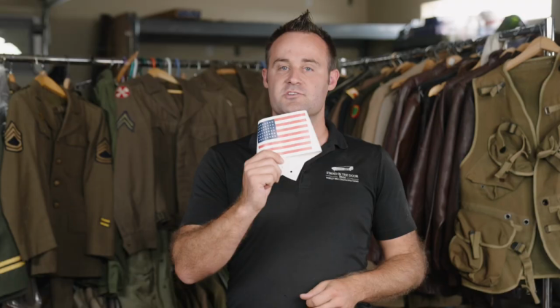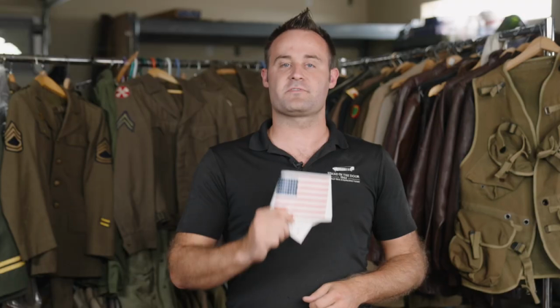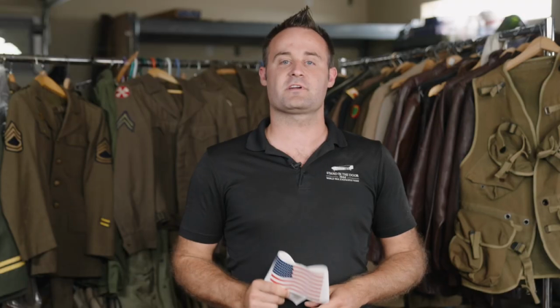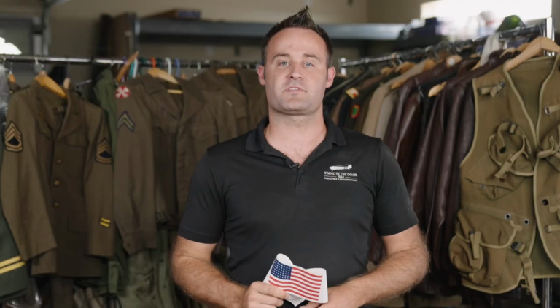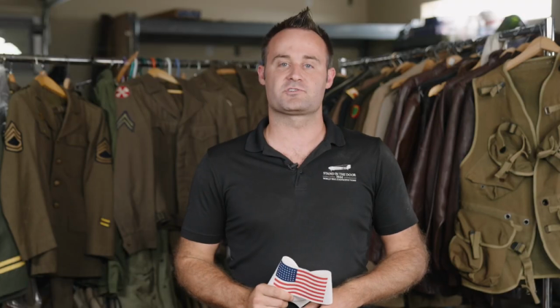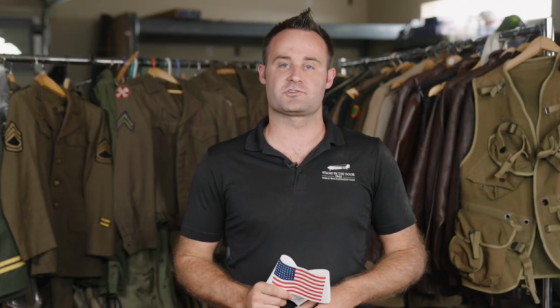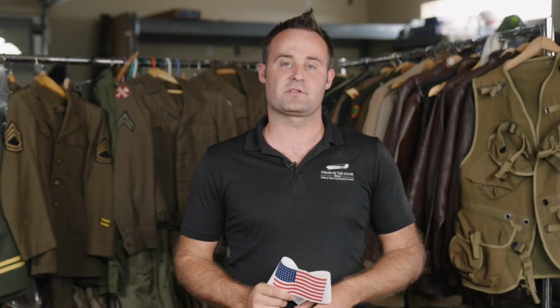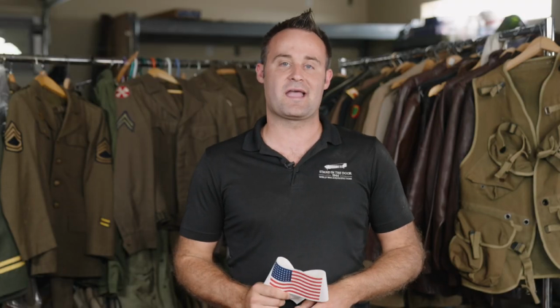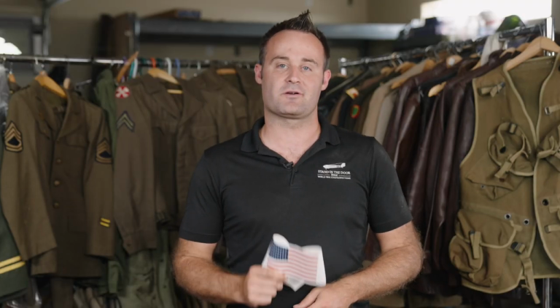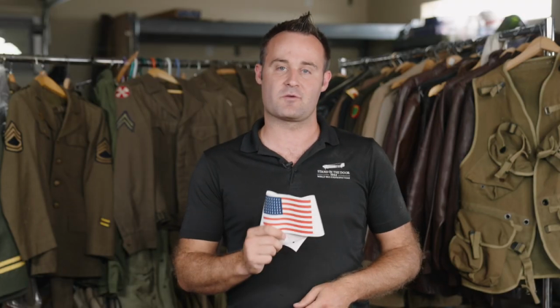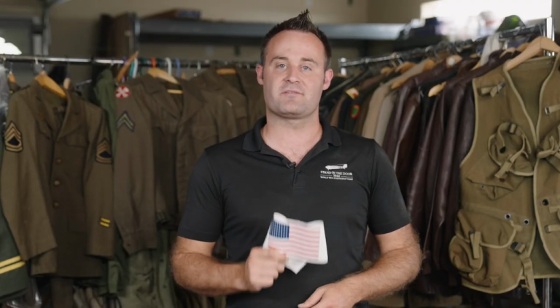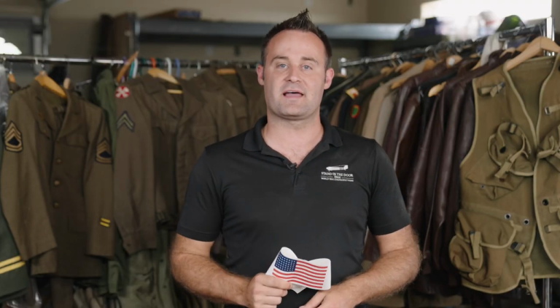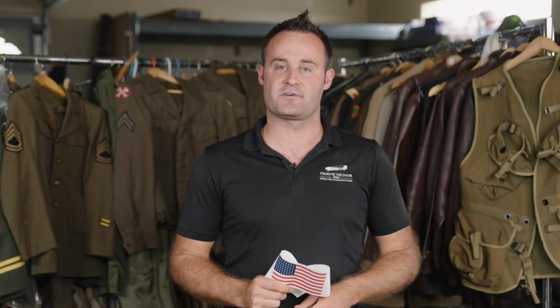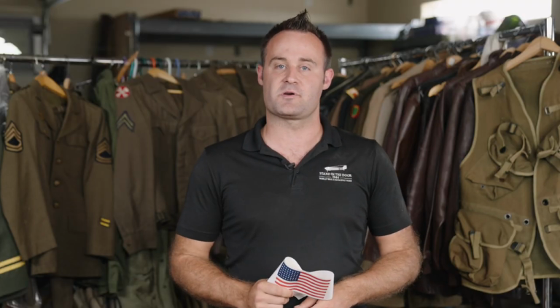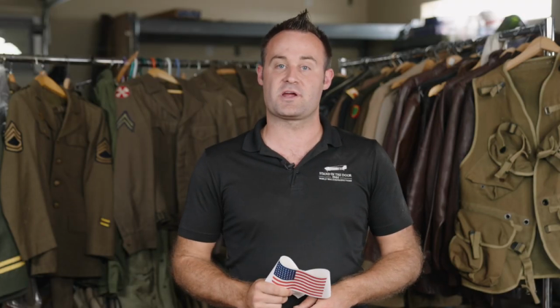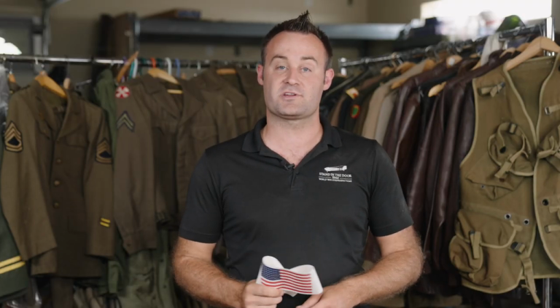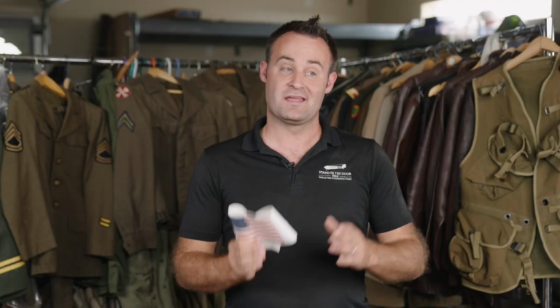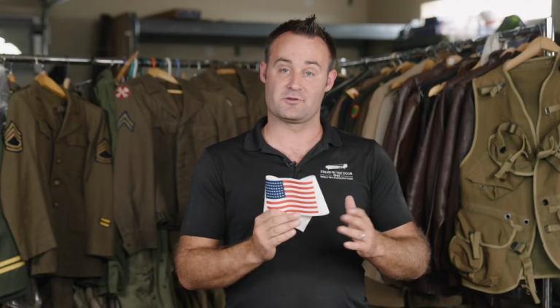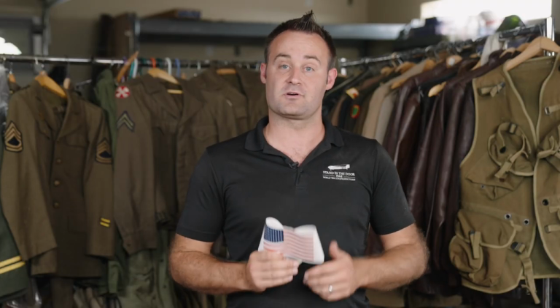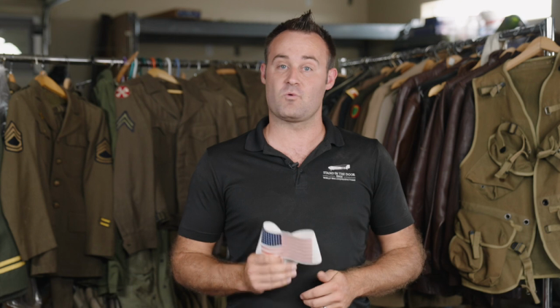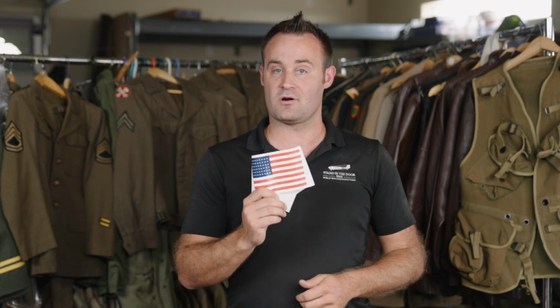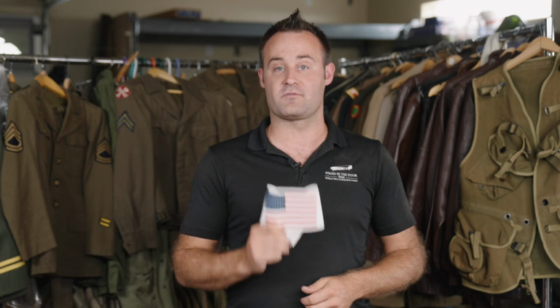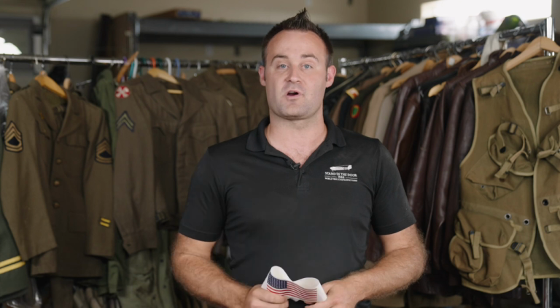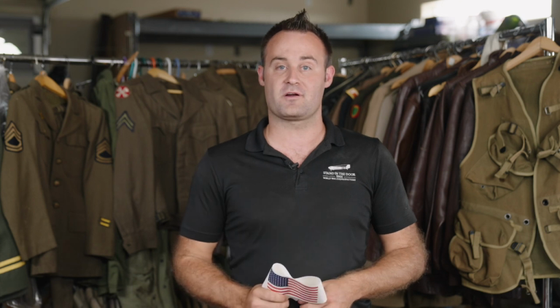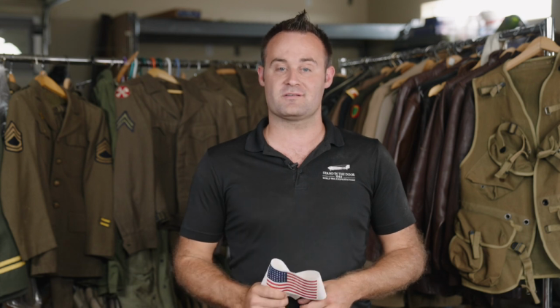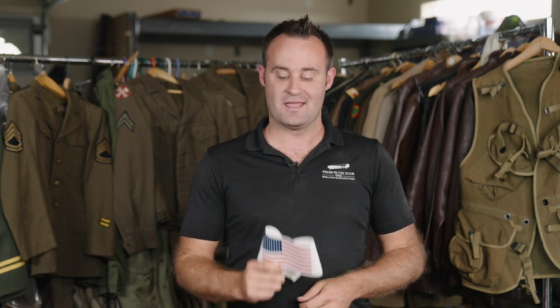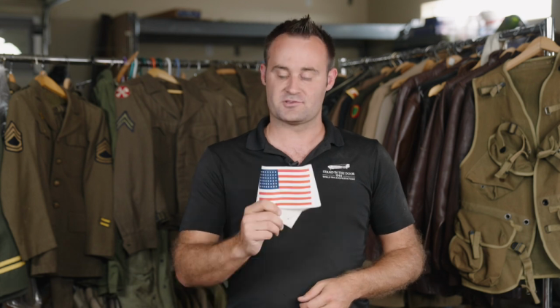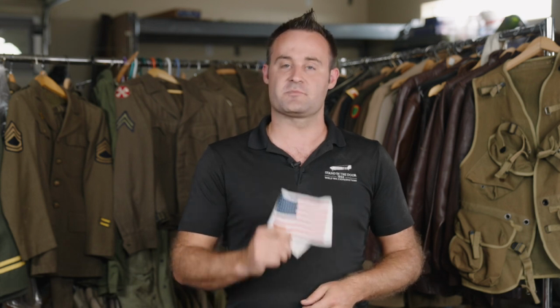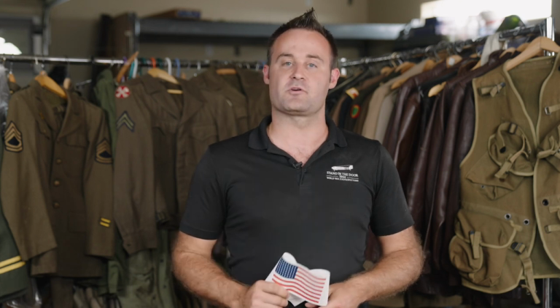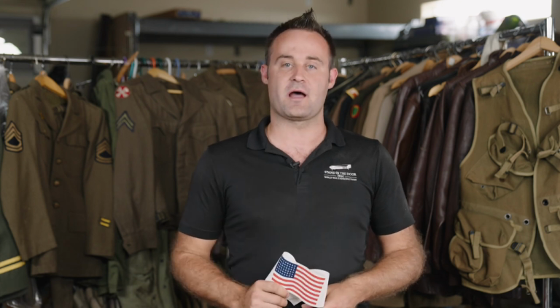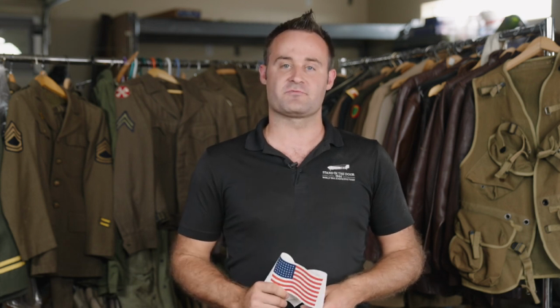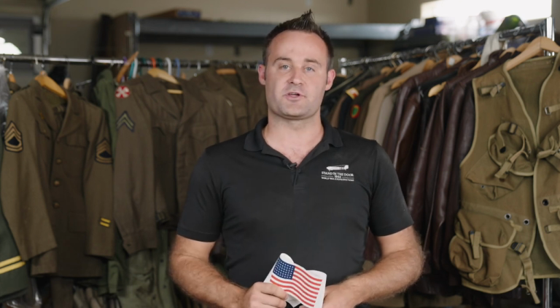So if you're looking for the most historically accurate armband flag for your impression — either early war or for Market Garden — this is going to be a great option for you.